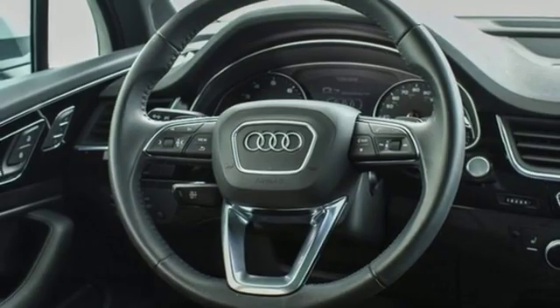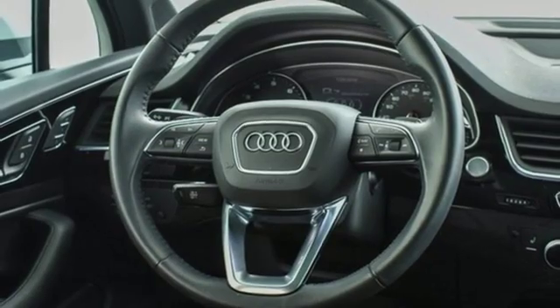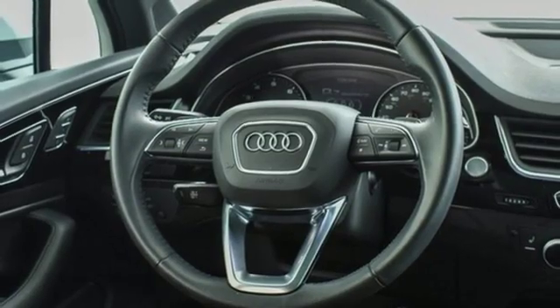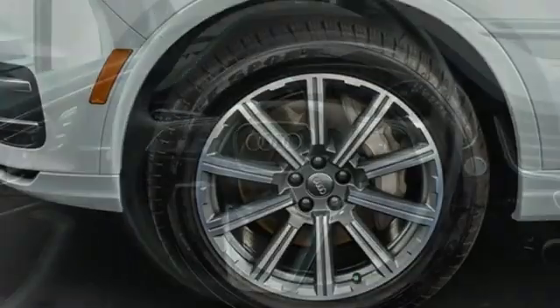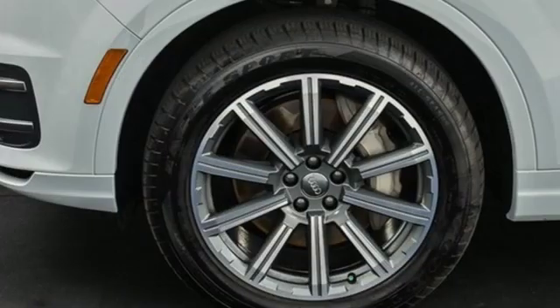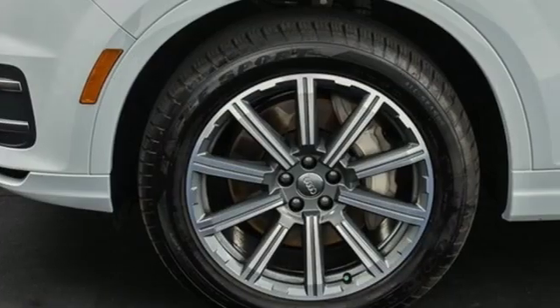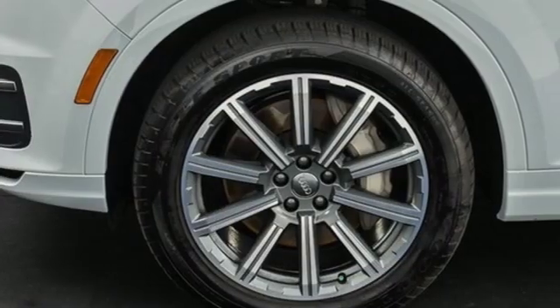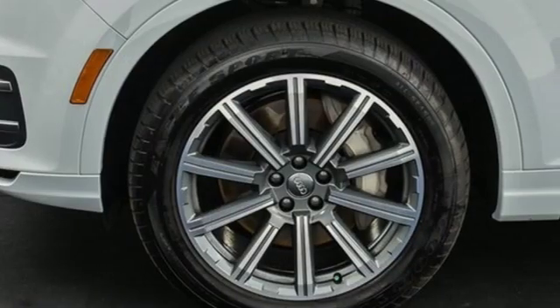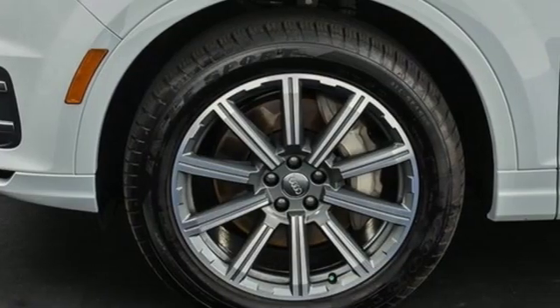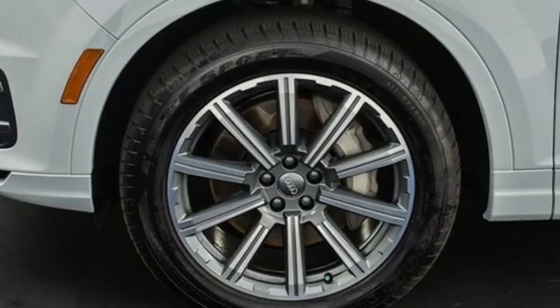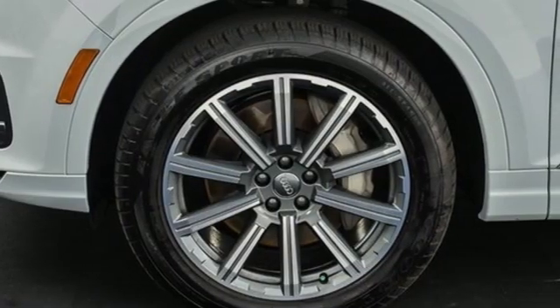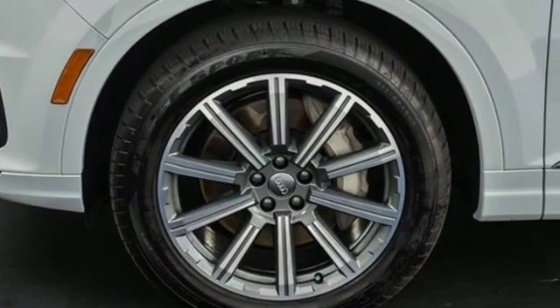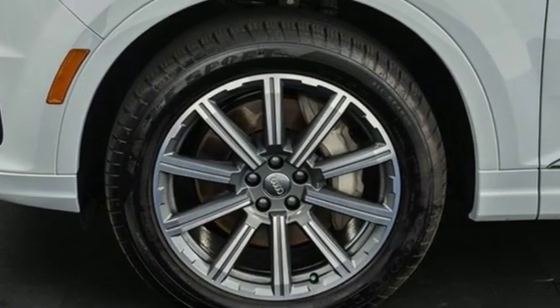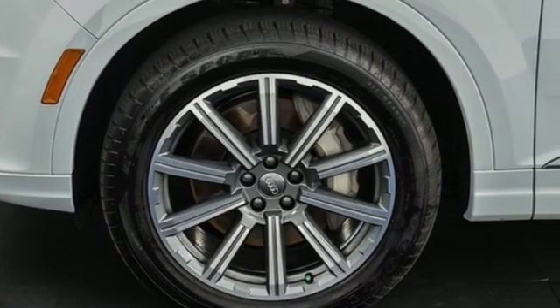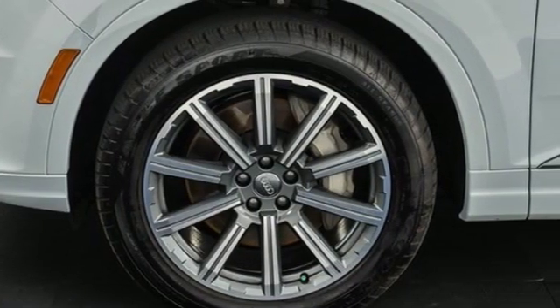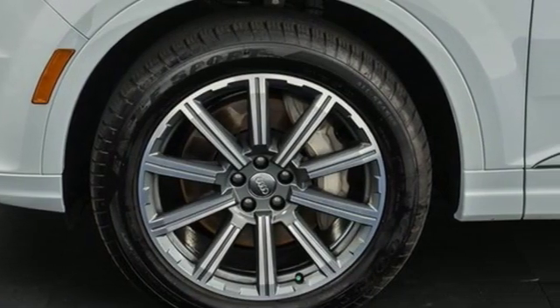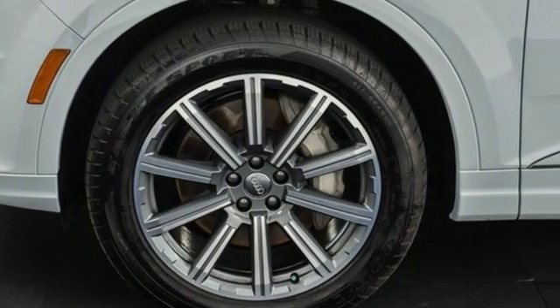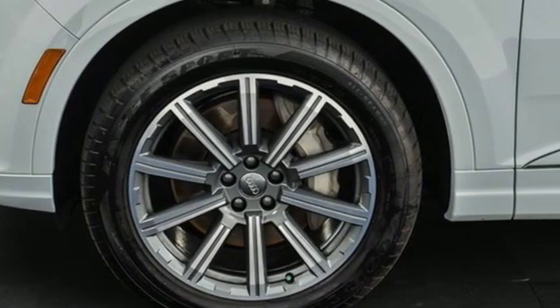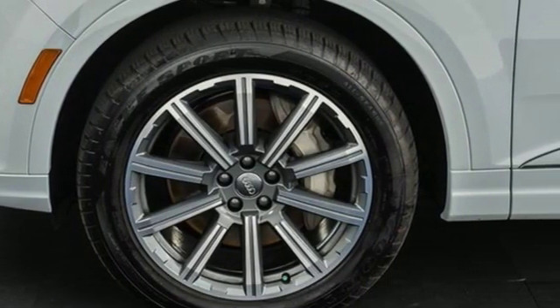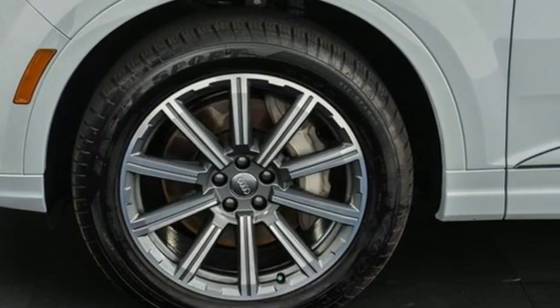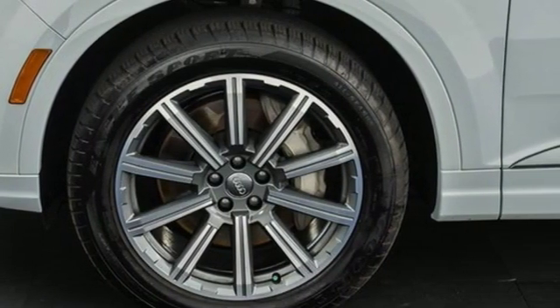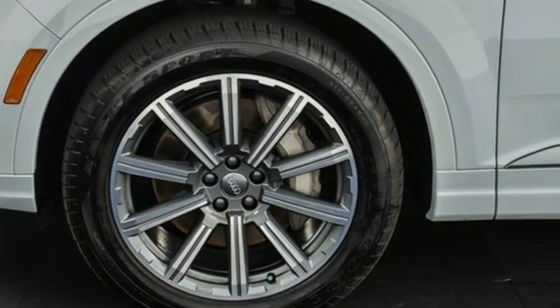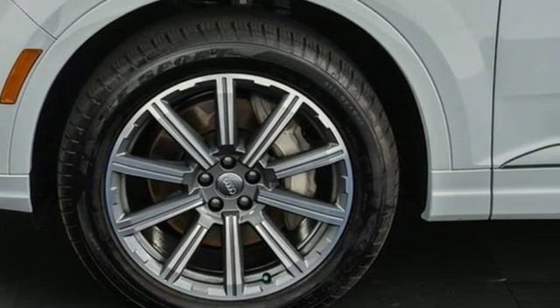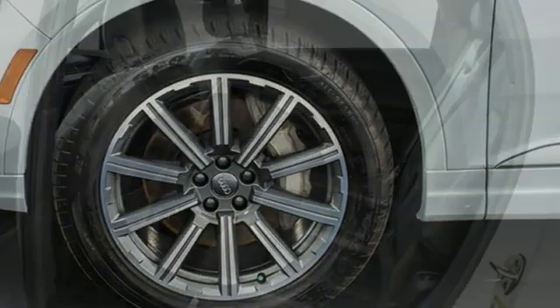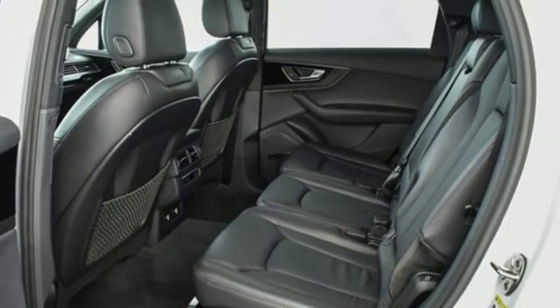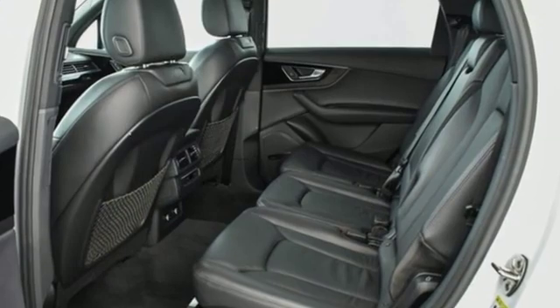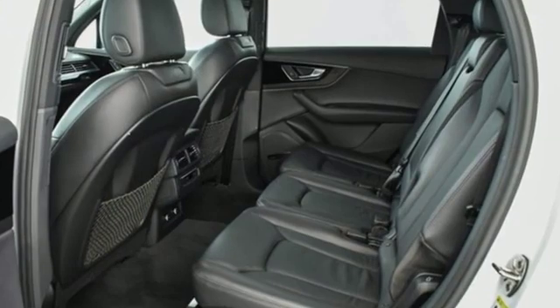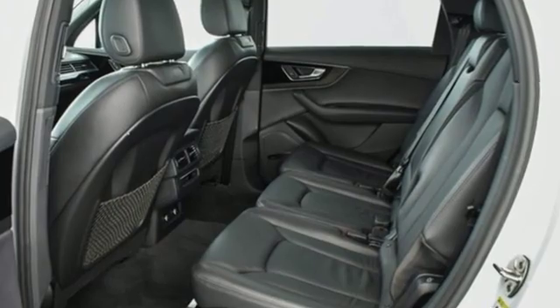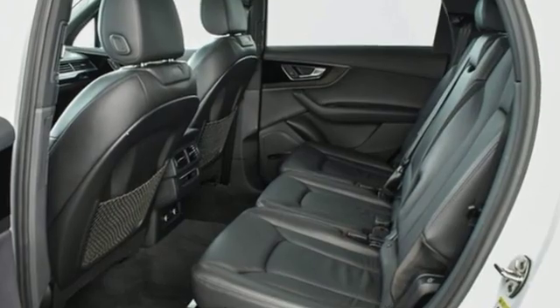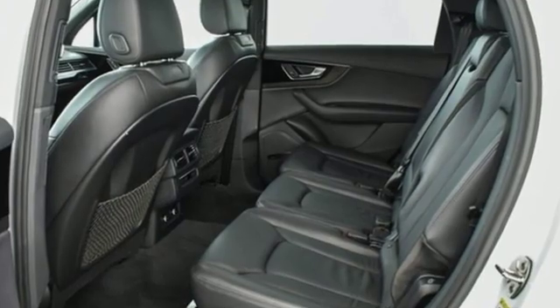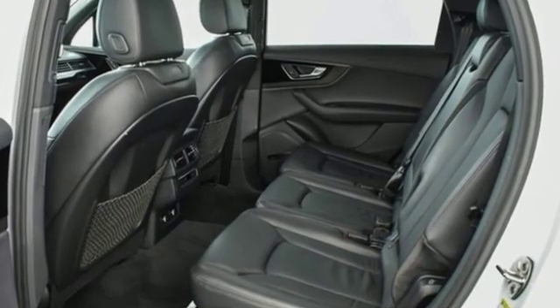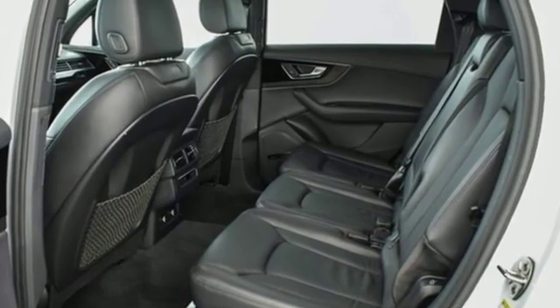Edmunds.com explains Audi has managed a high-tech presentation without a sacrifice in comfort or warmth.